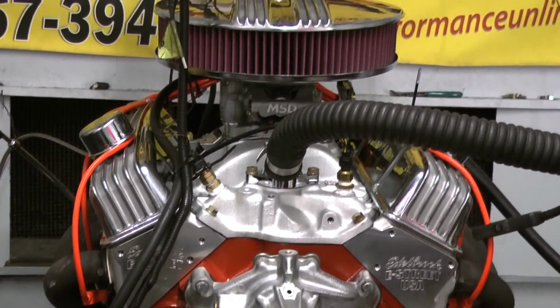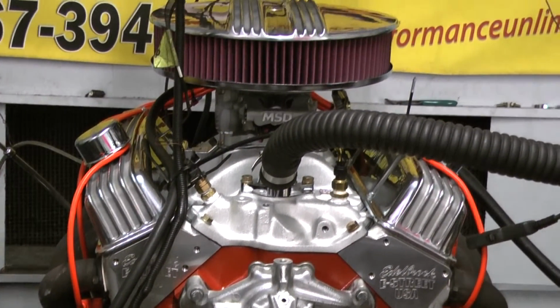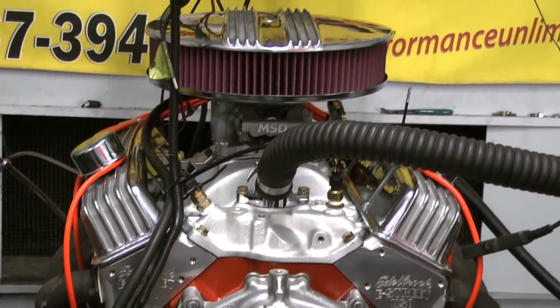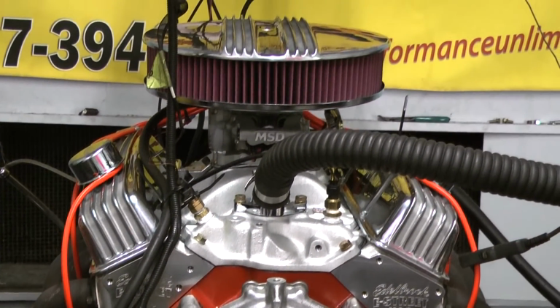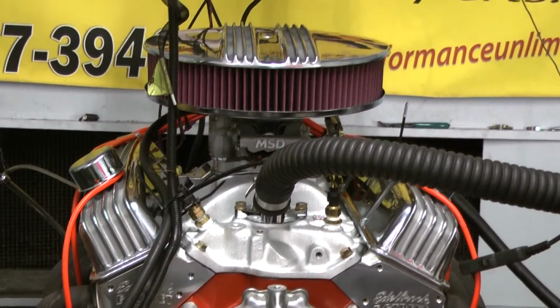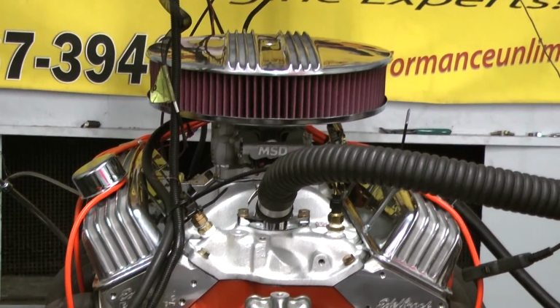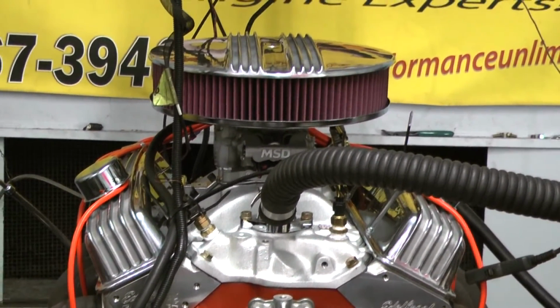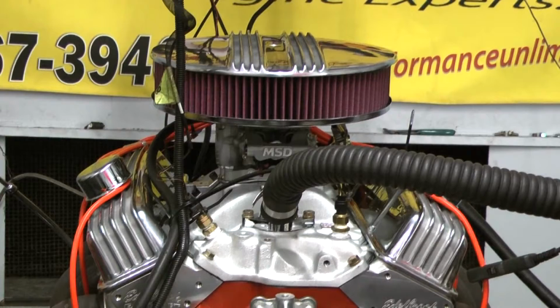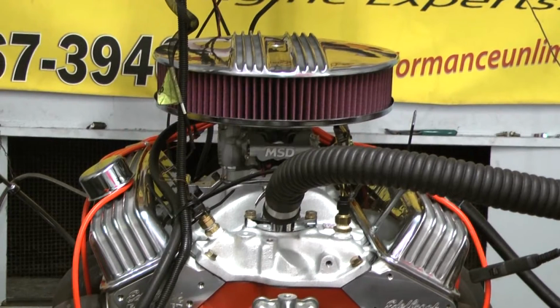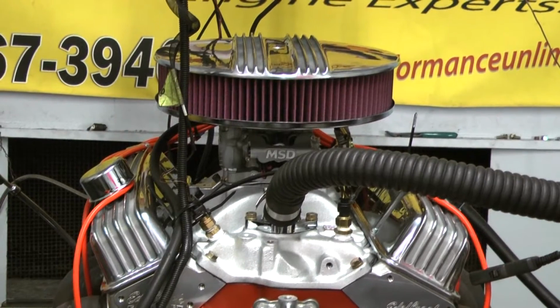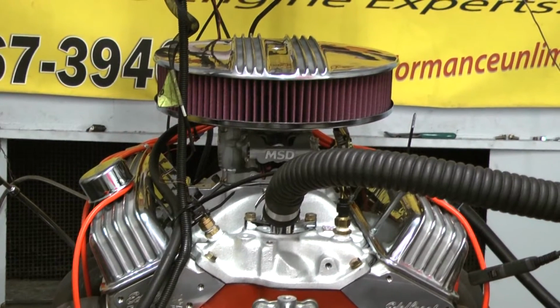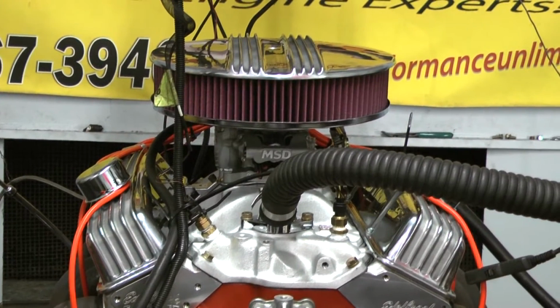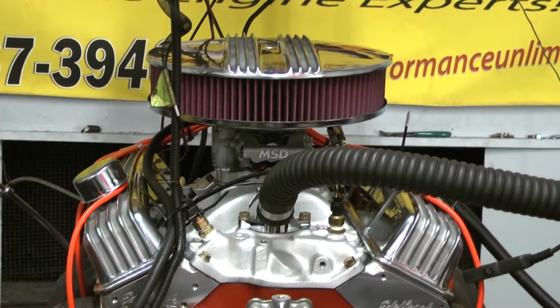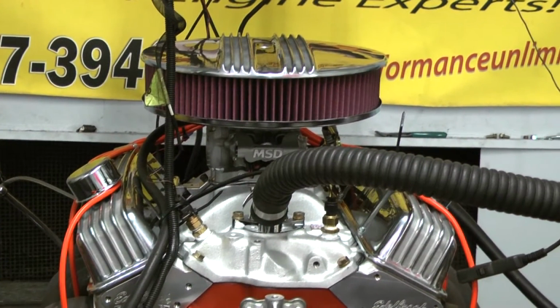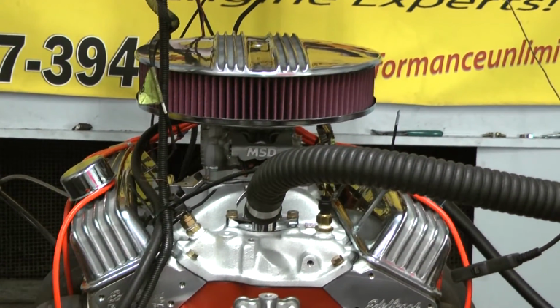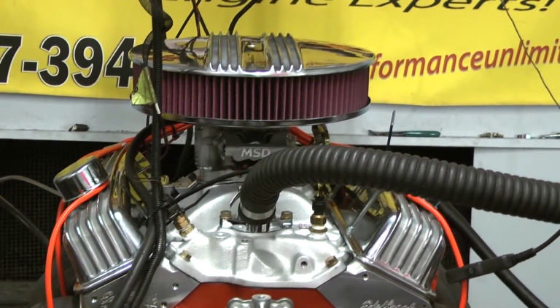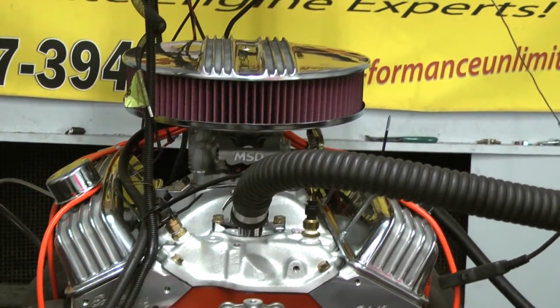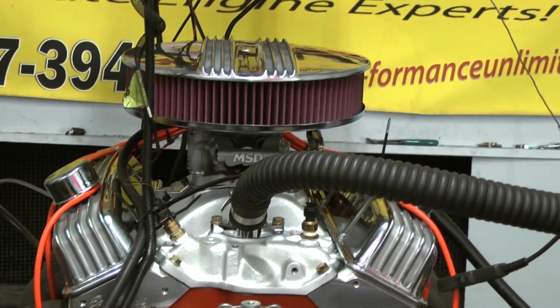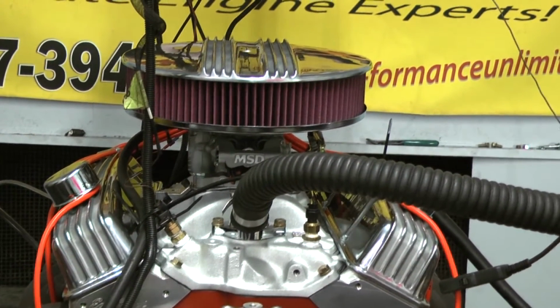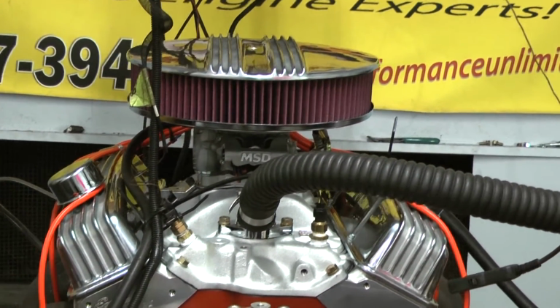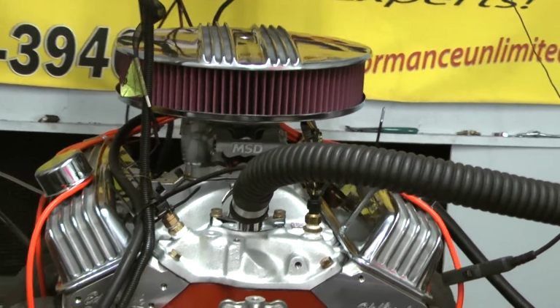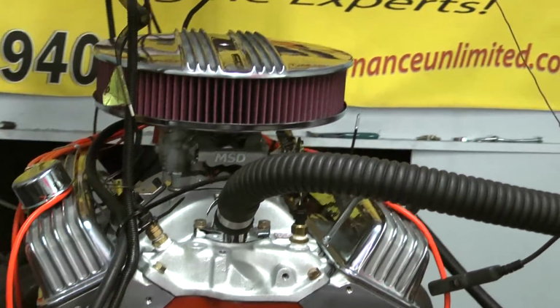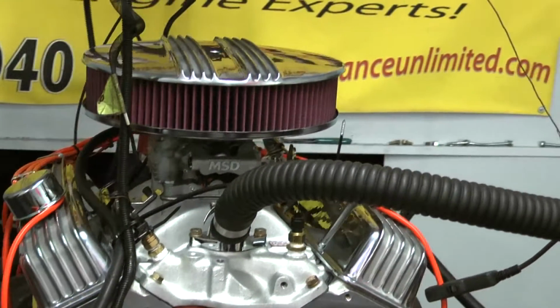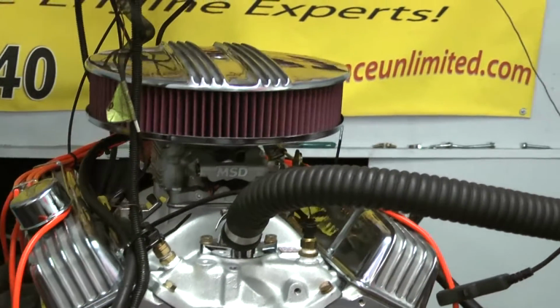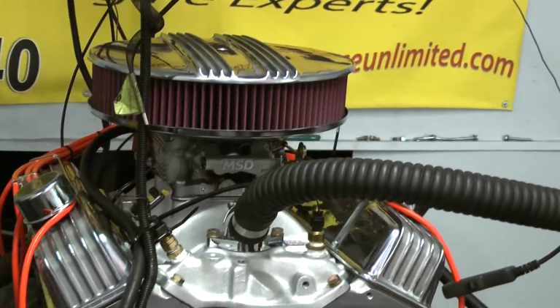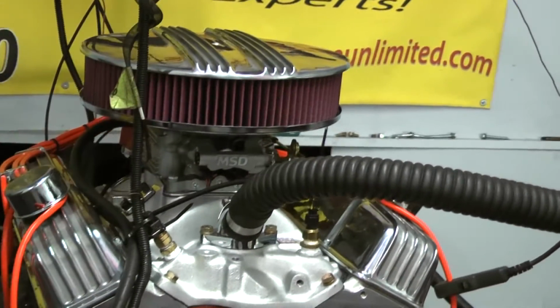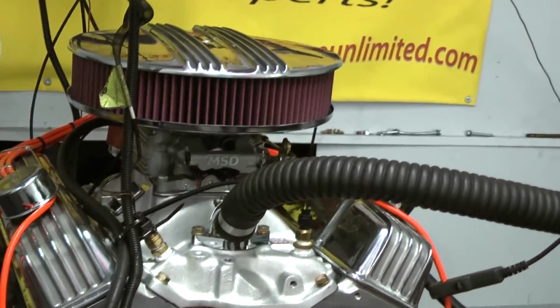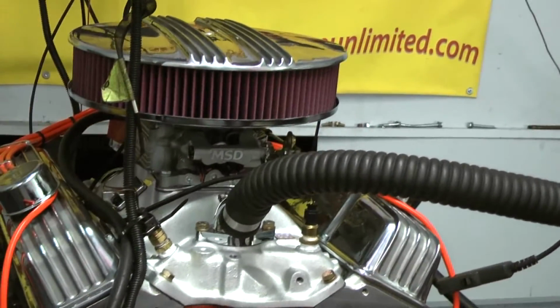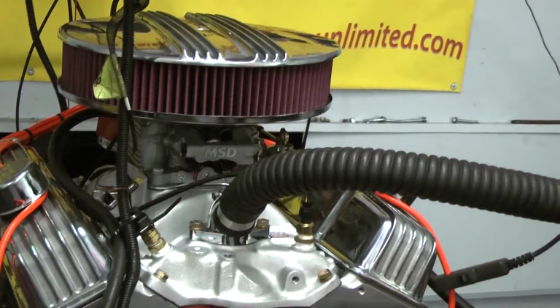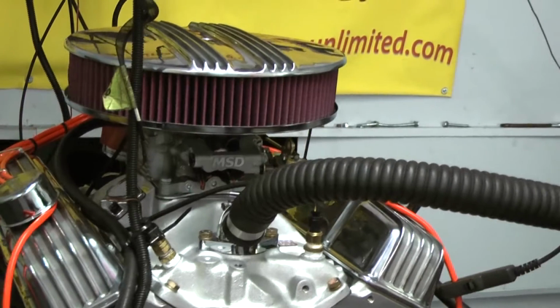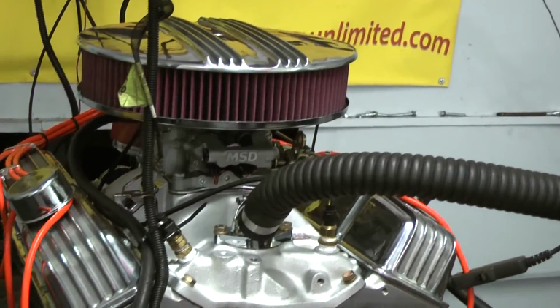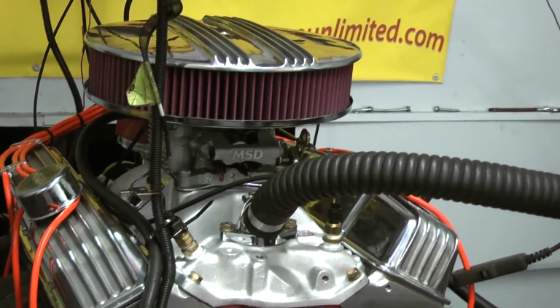On the top end, we've got the Edelbrock E-Street aluminum cylinder heads, the stainless steel roller rockers, and the Manley pushrods.